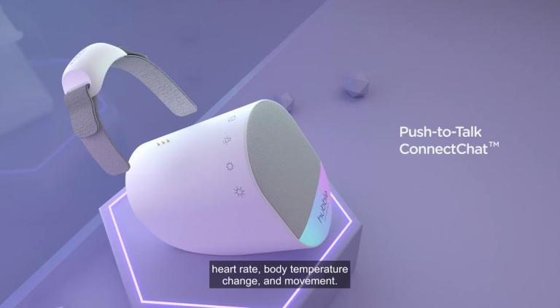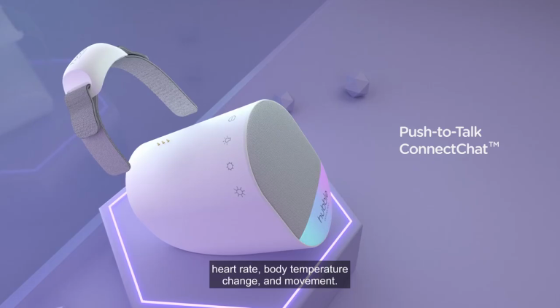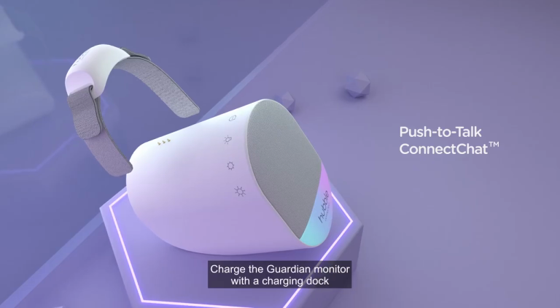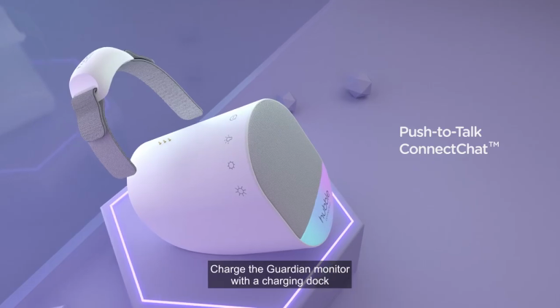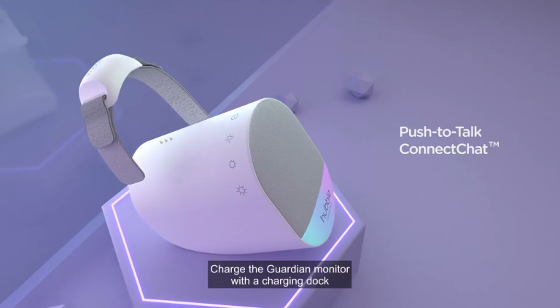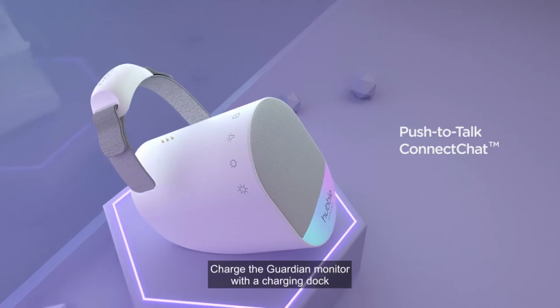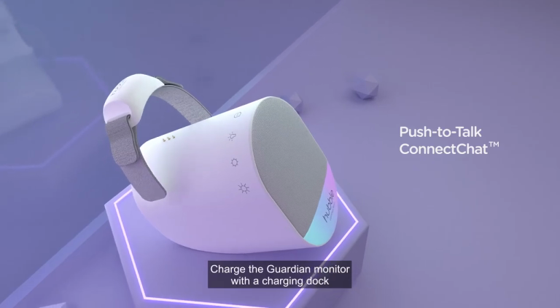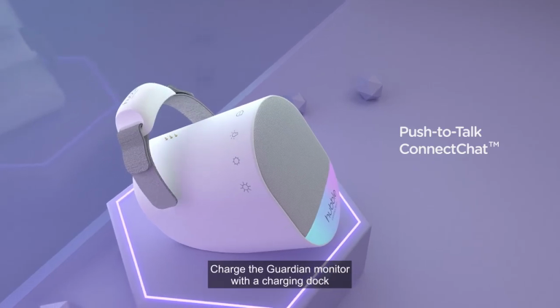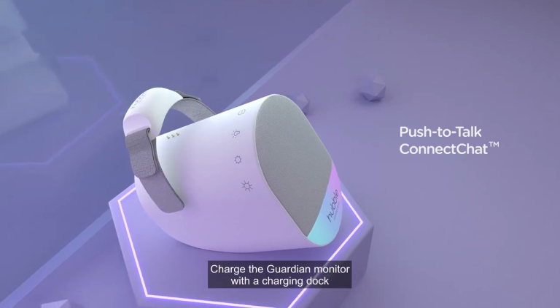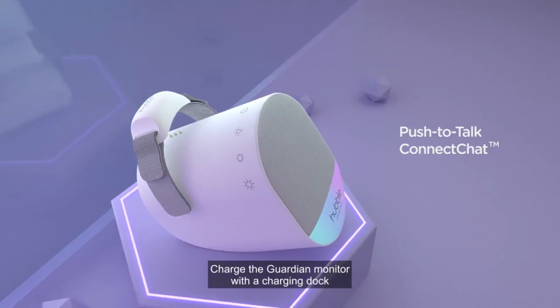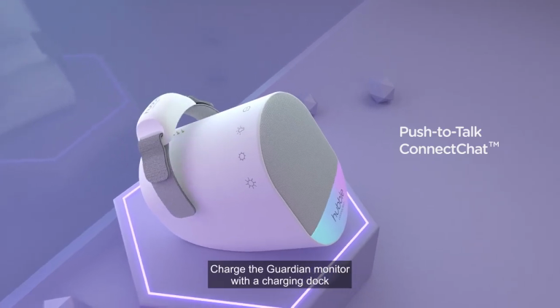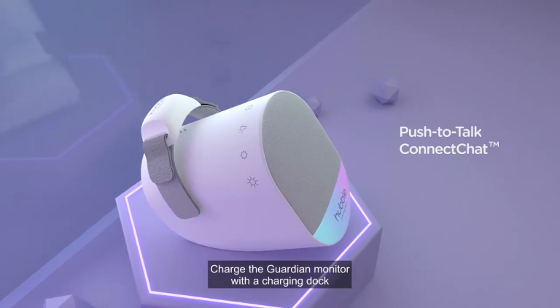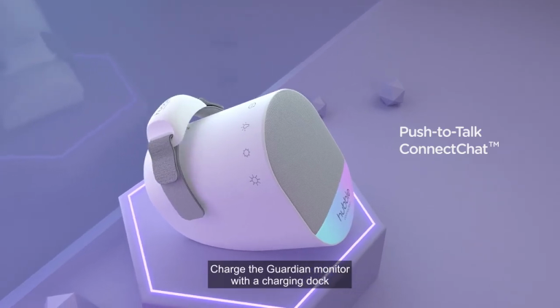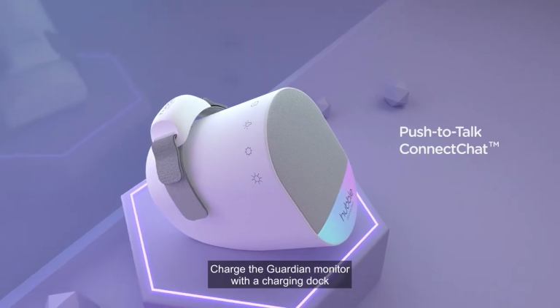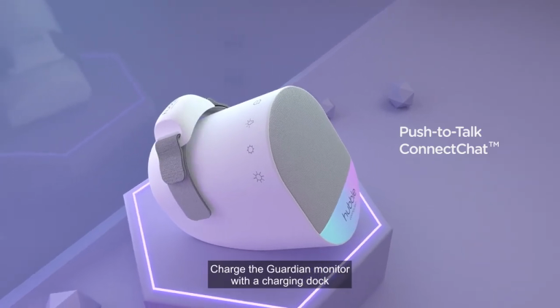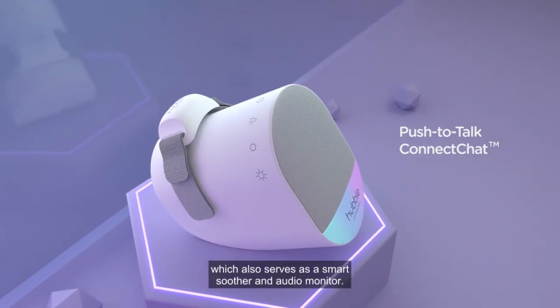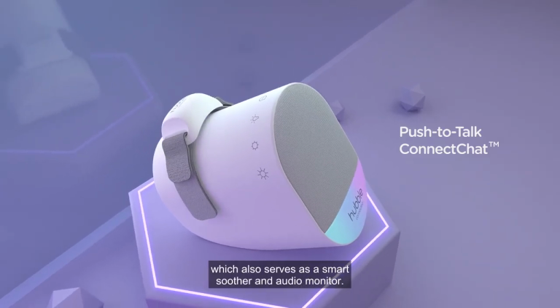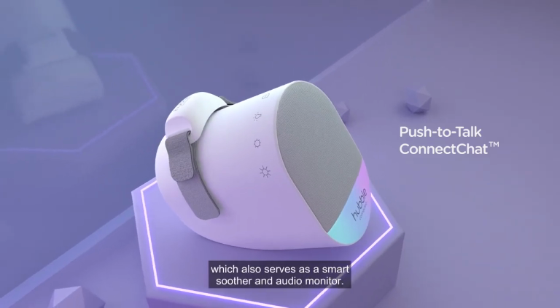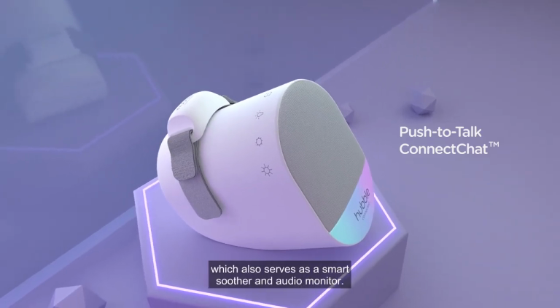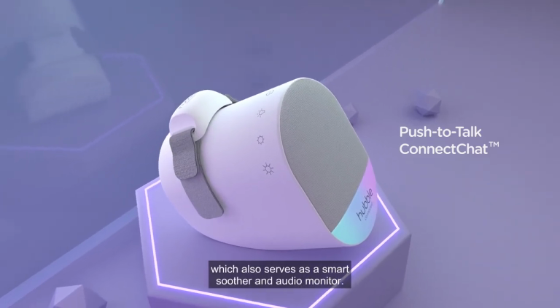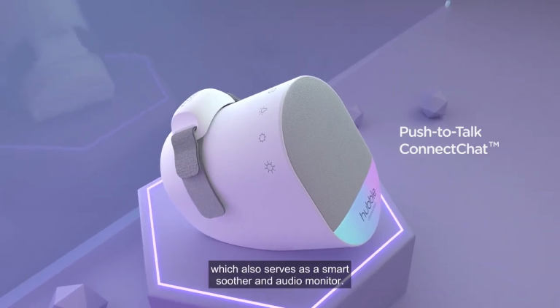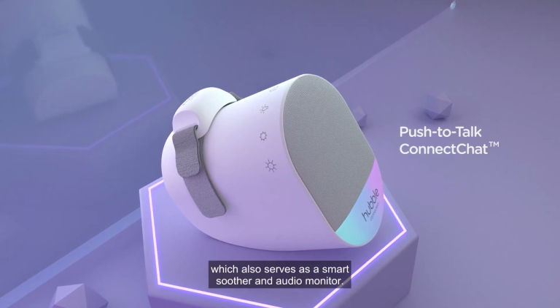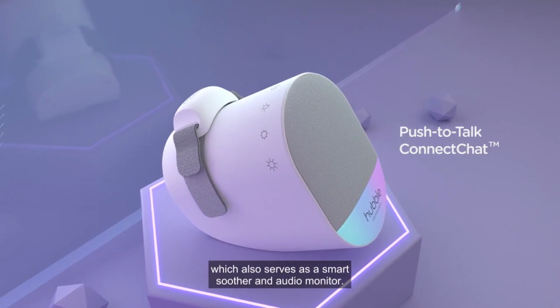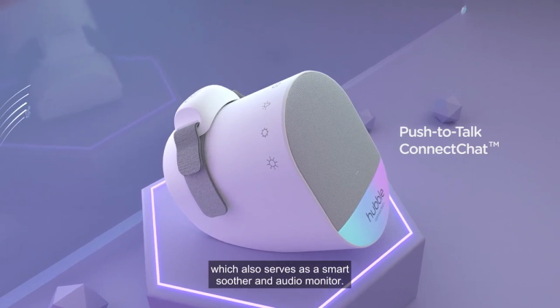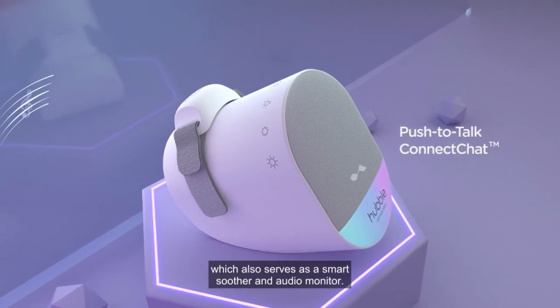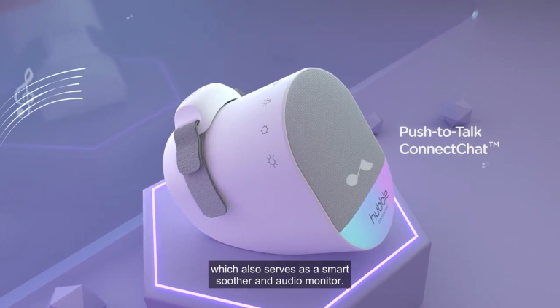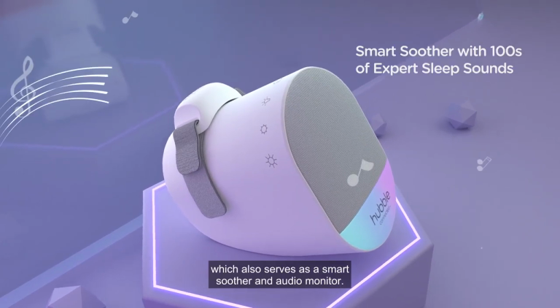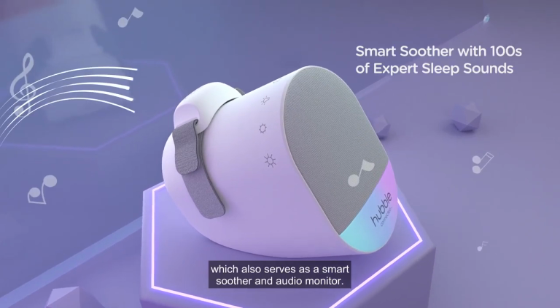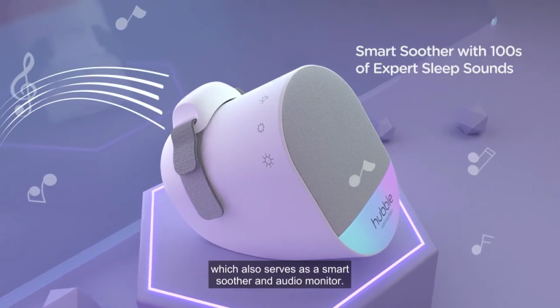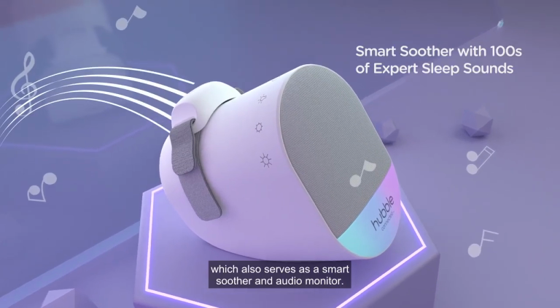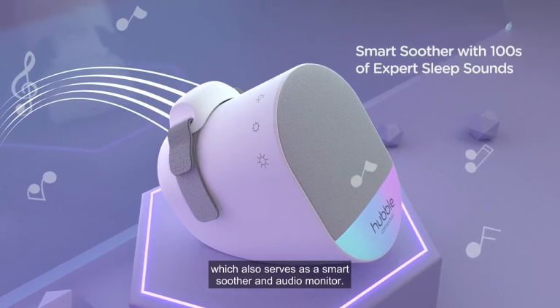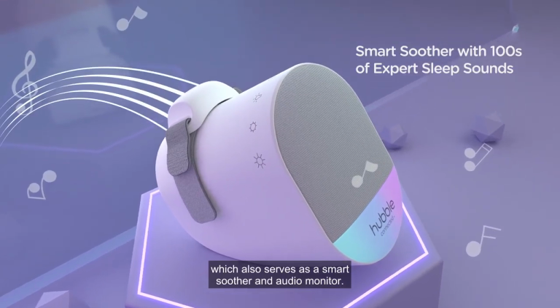Charge the Guardian monitor with a charging dock which also serves as a smart soother and audio monitor.